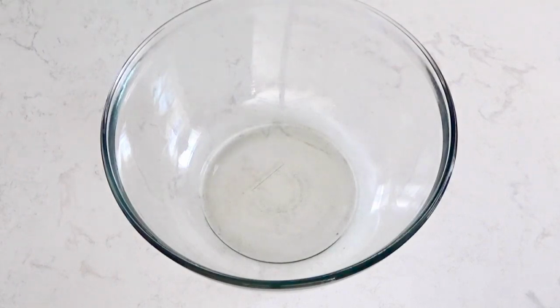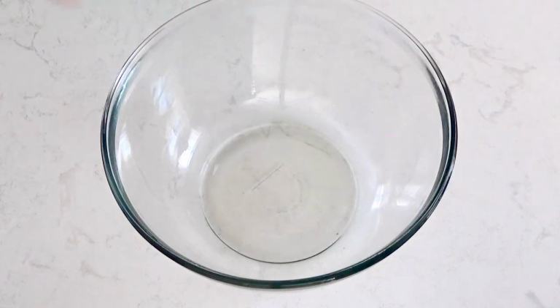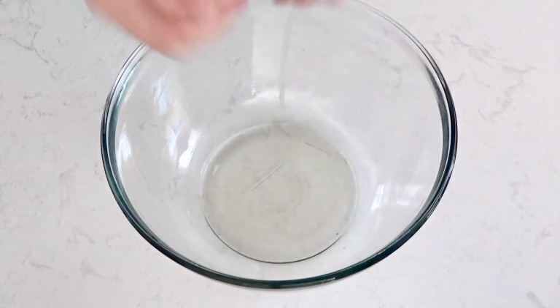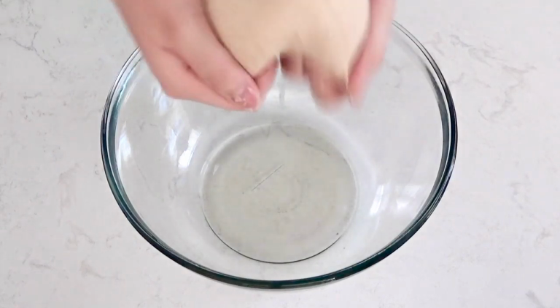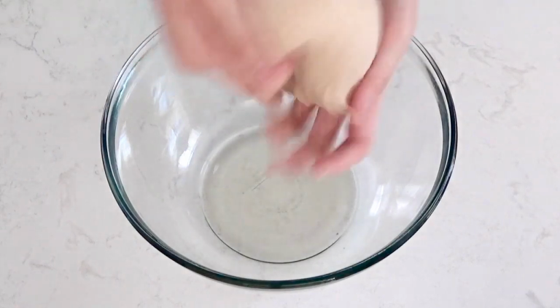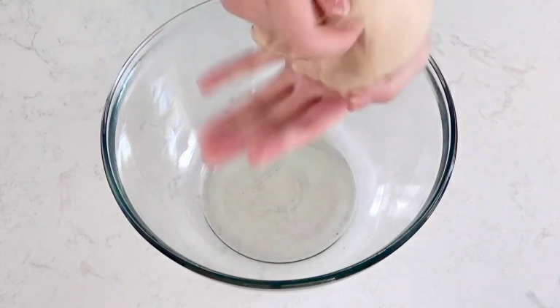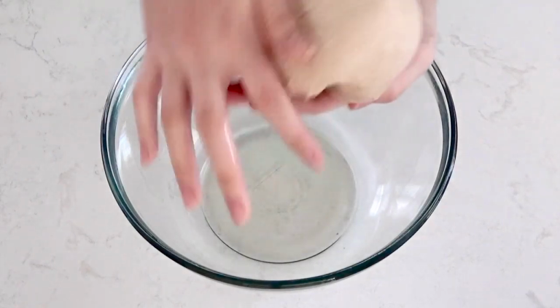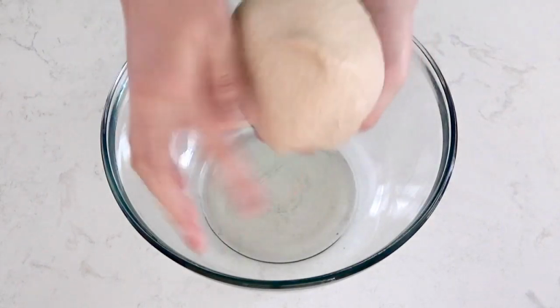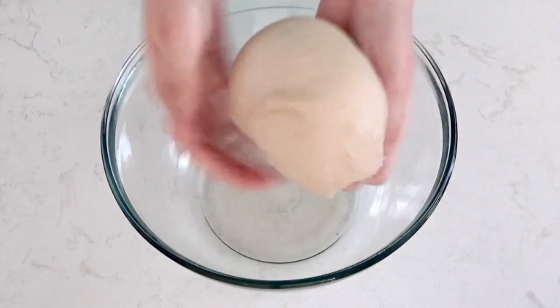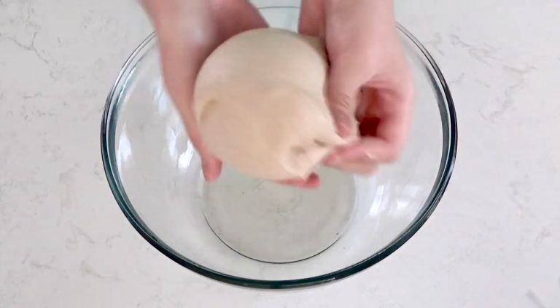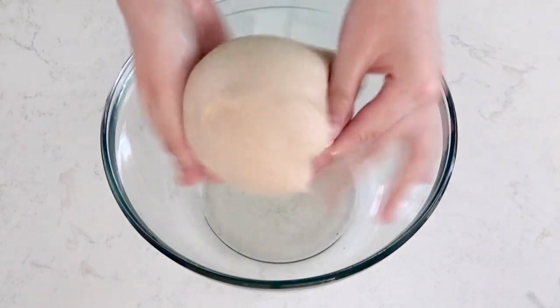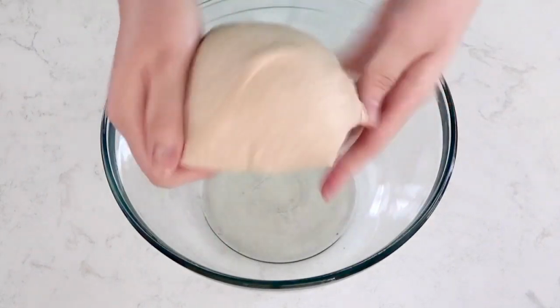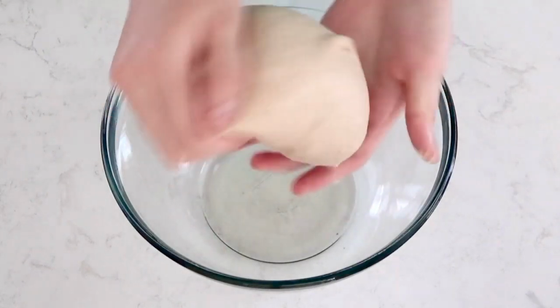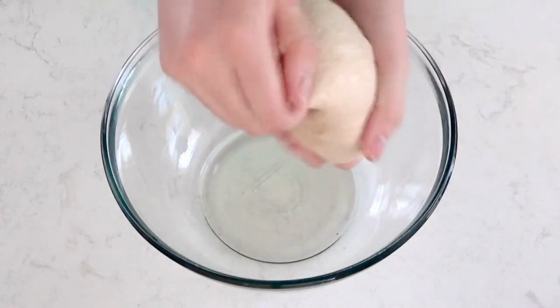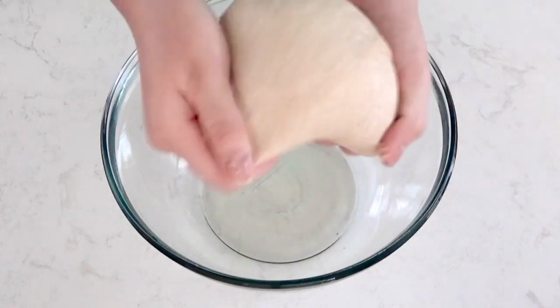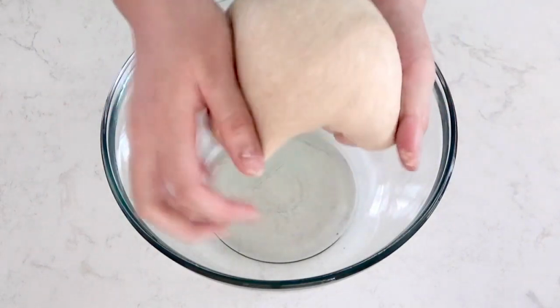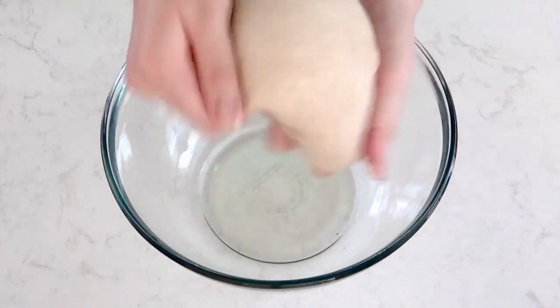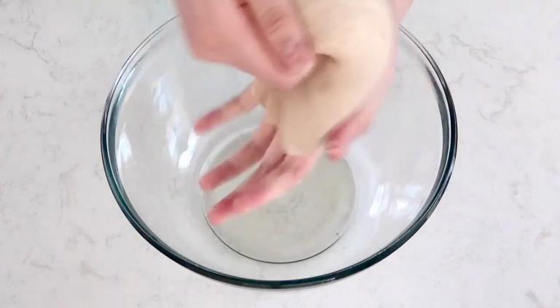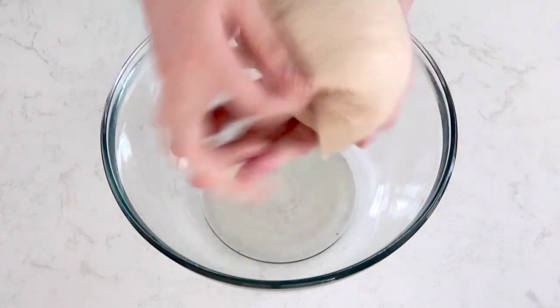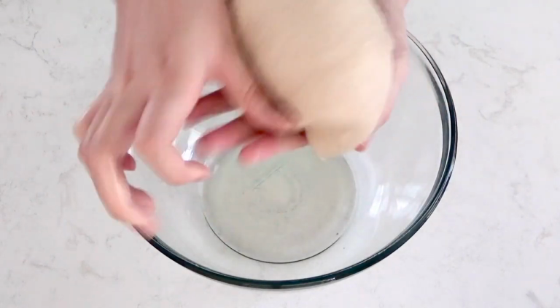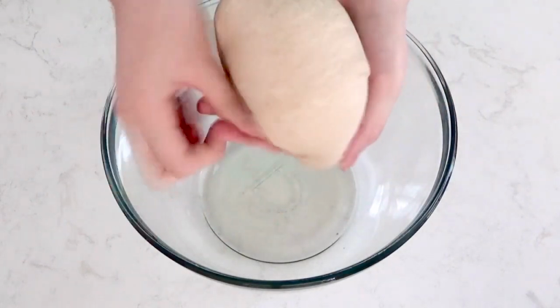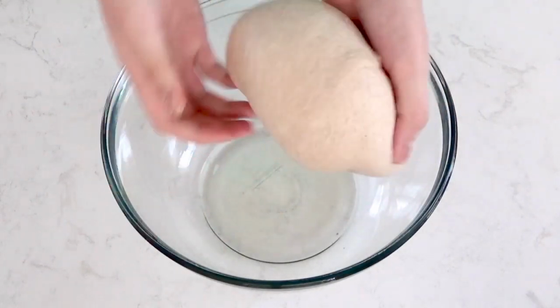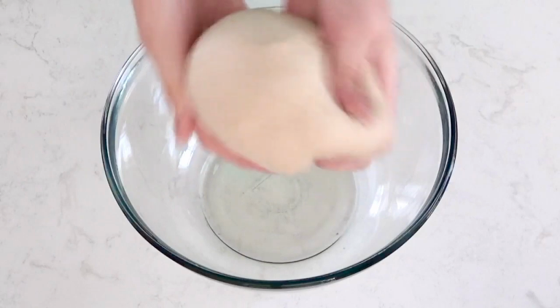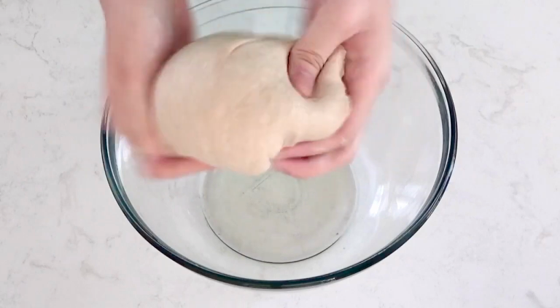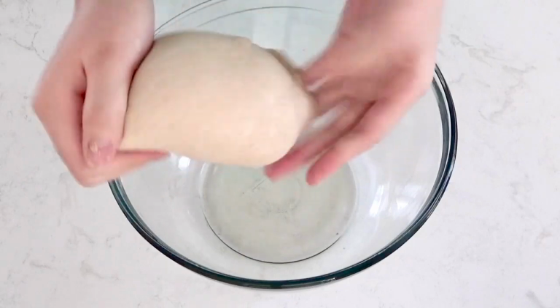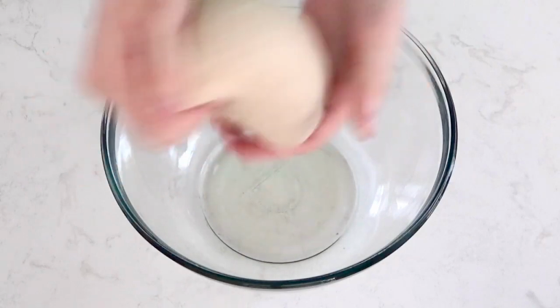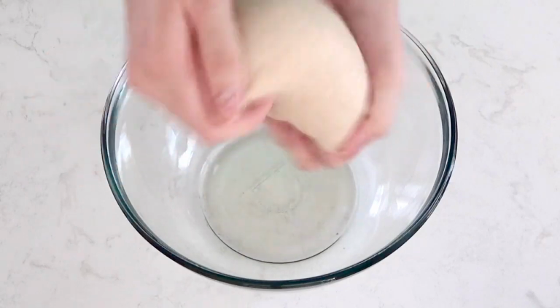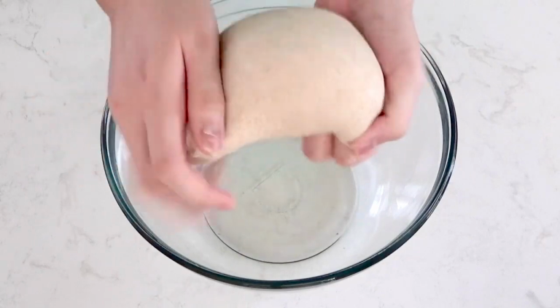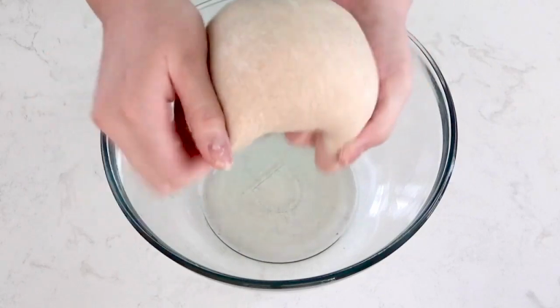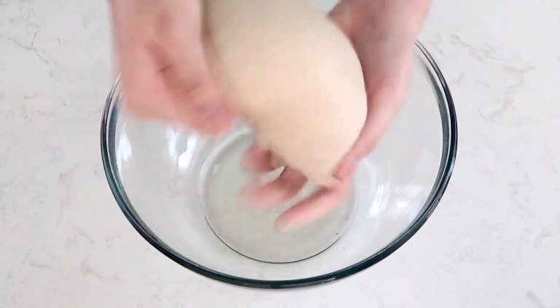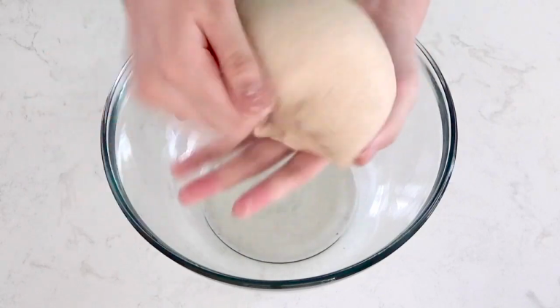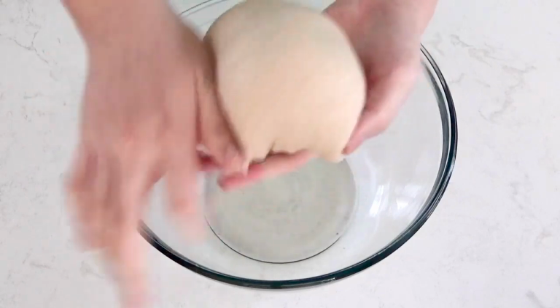After it has been 5 minutes, put the dough in an oiled bowl and cover it with a towel.